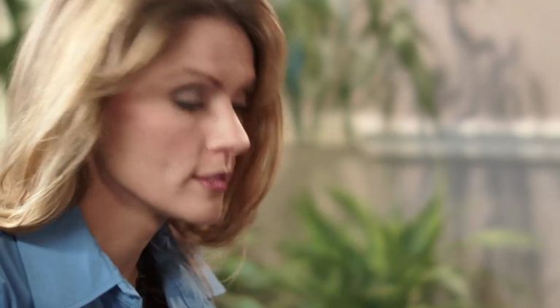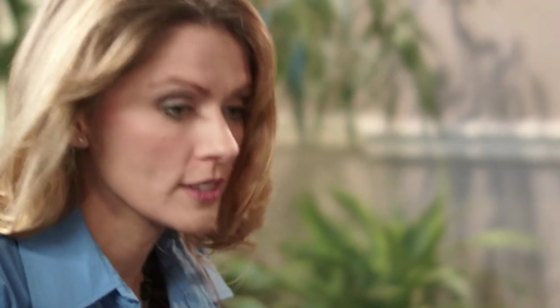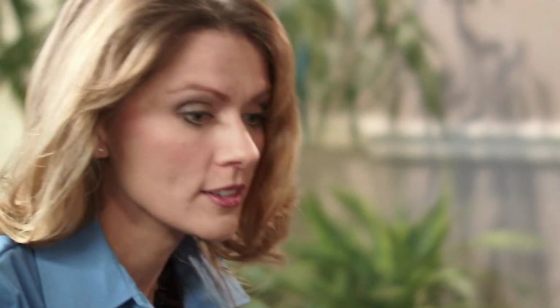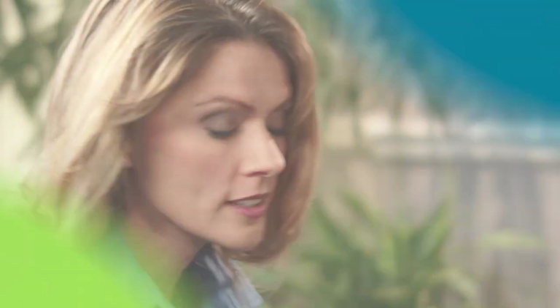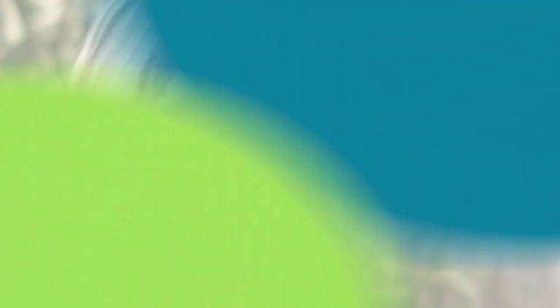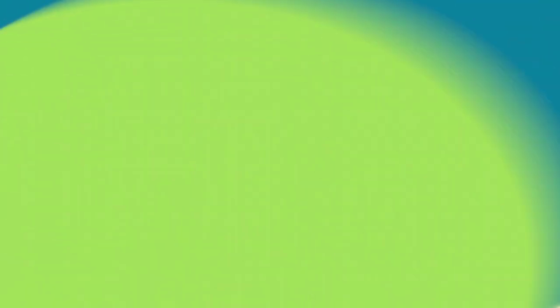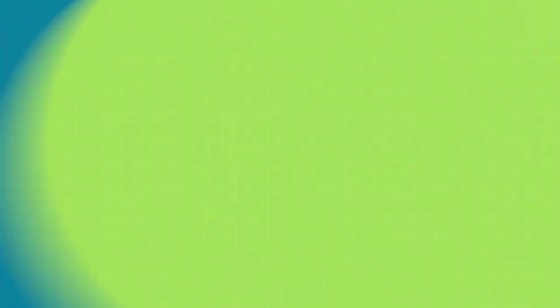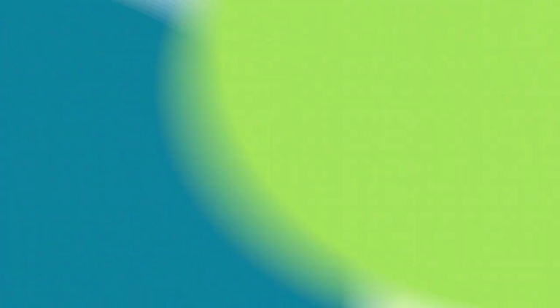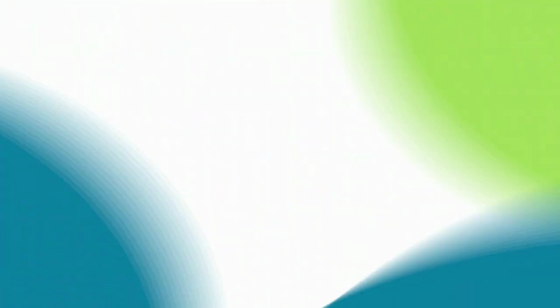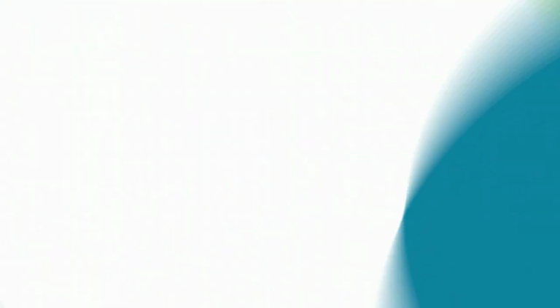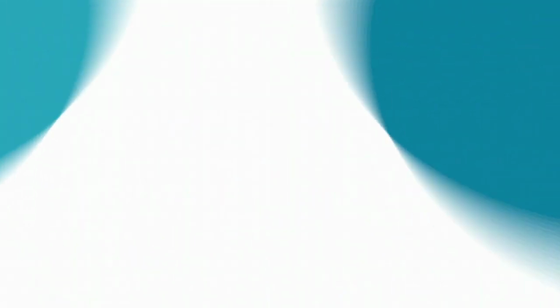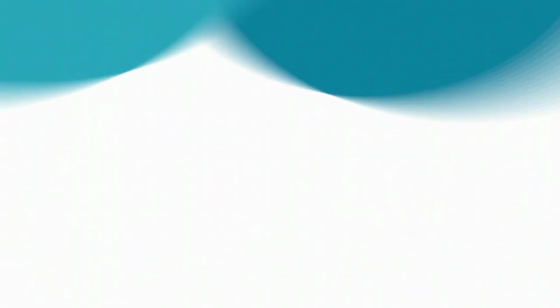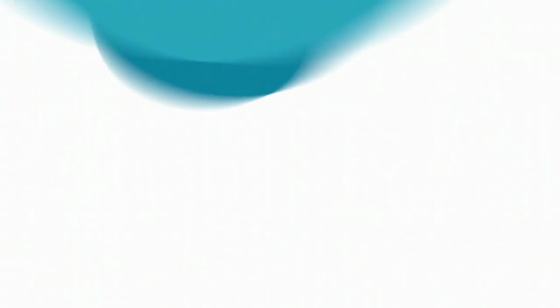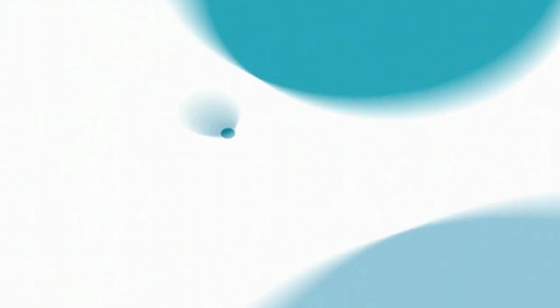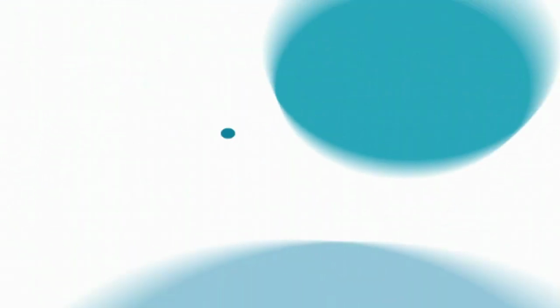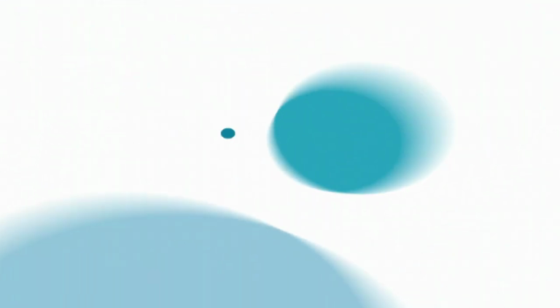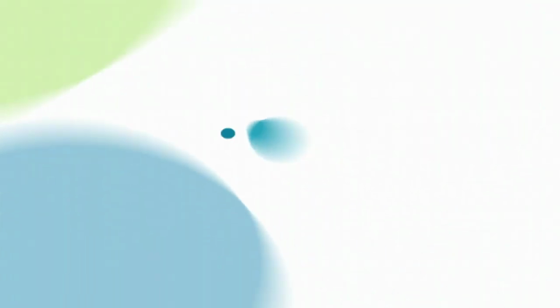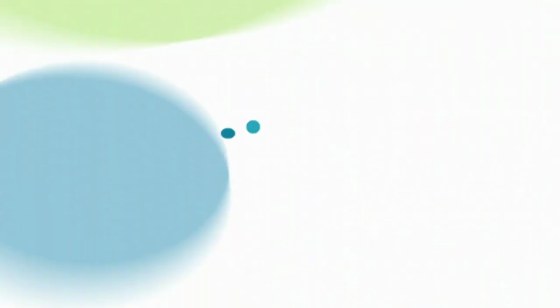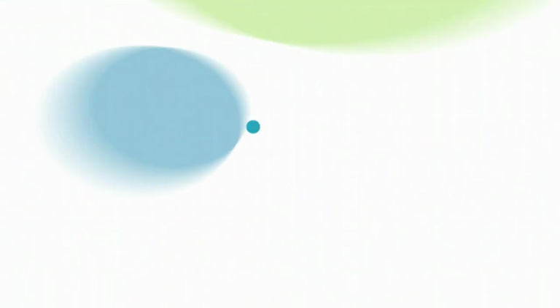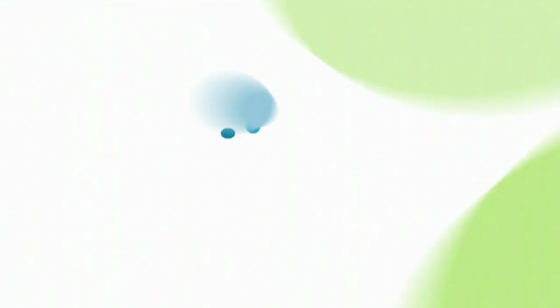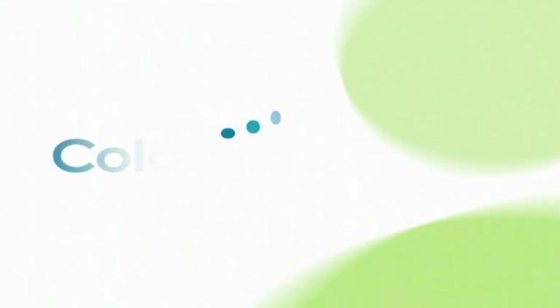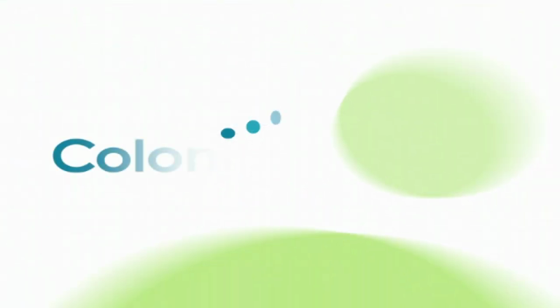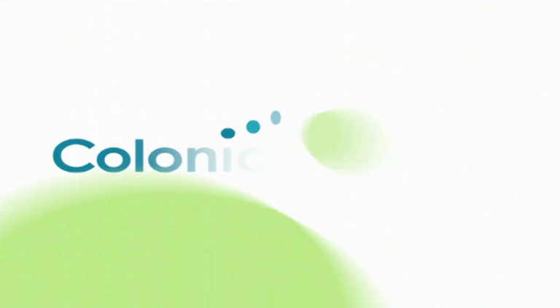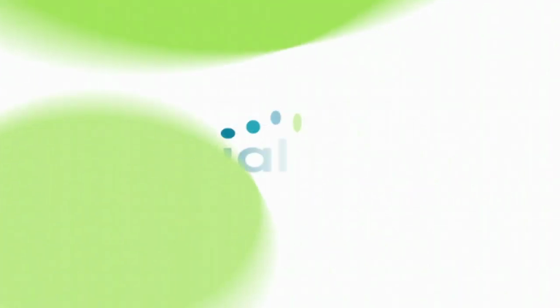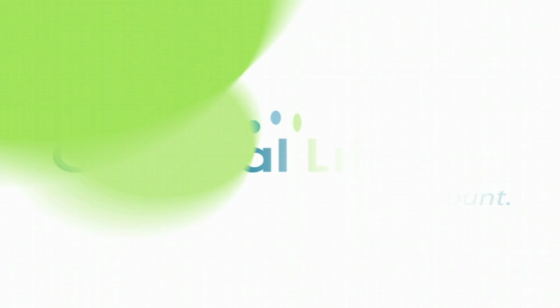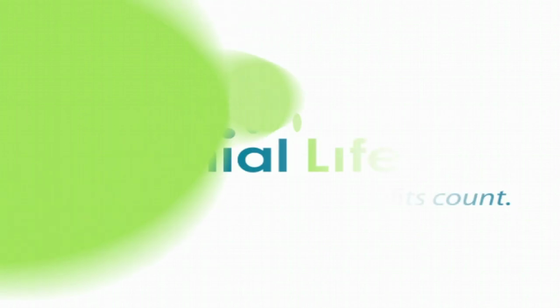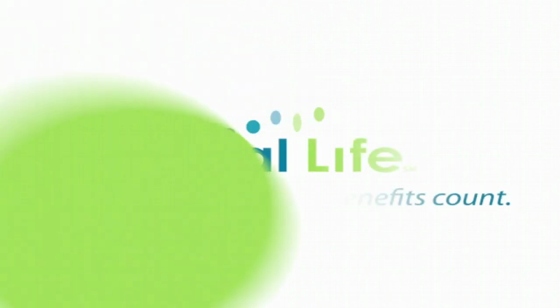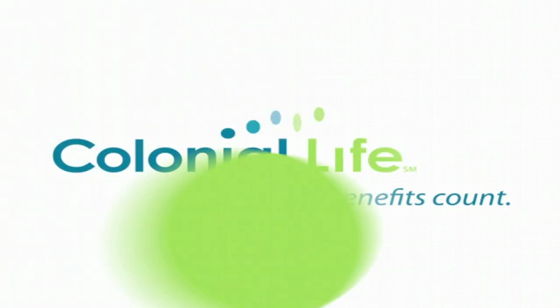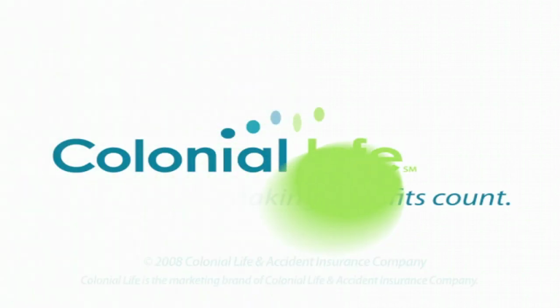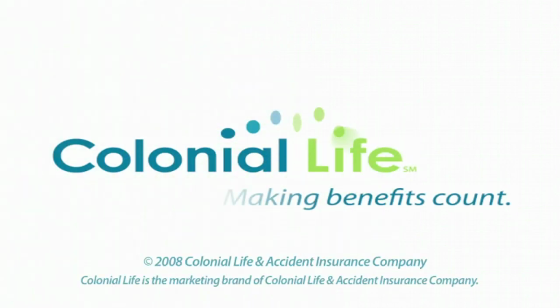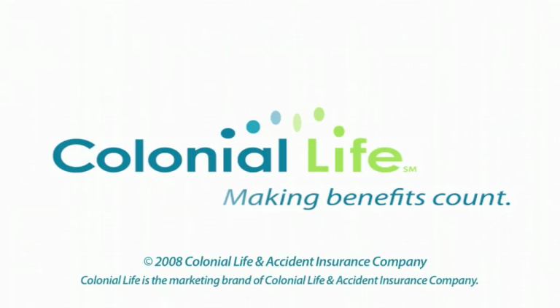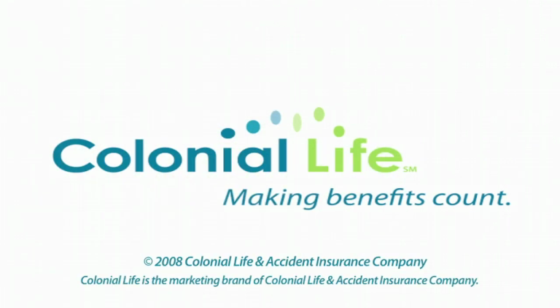Easy, reliable, completely in tune with your business — Harmony from Colonial Life. Come on over to the winning side.